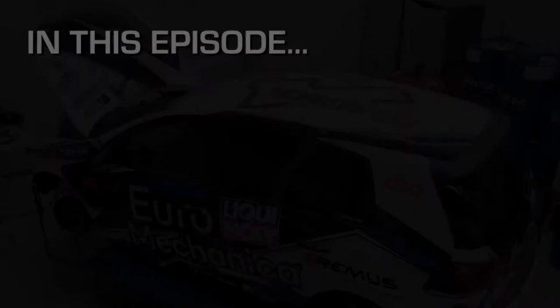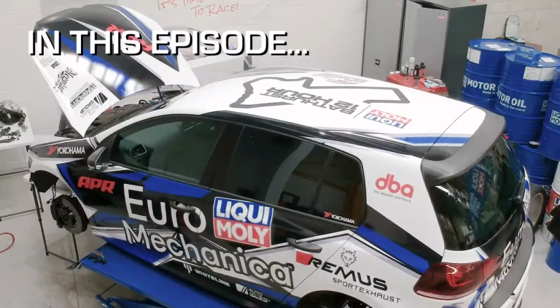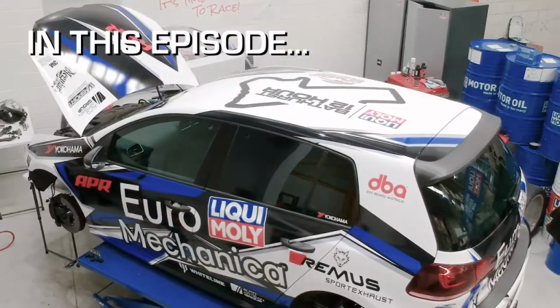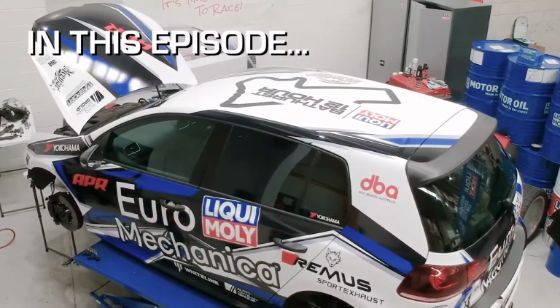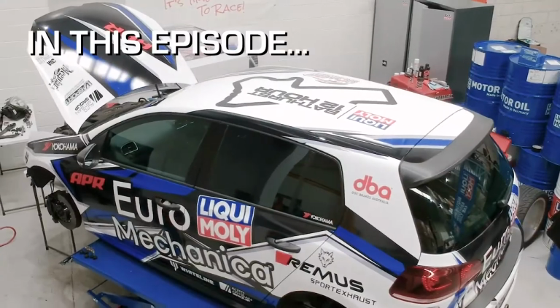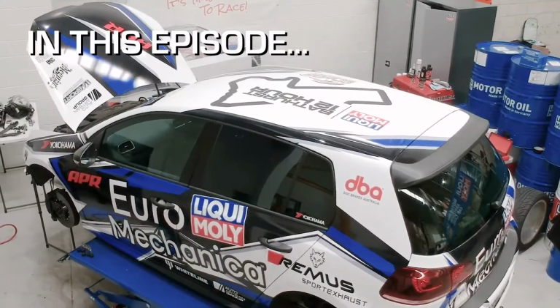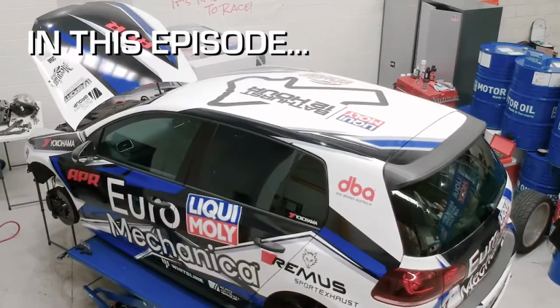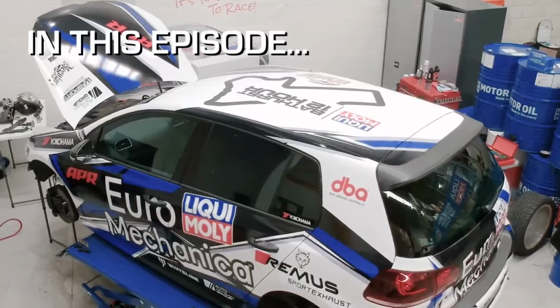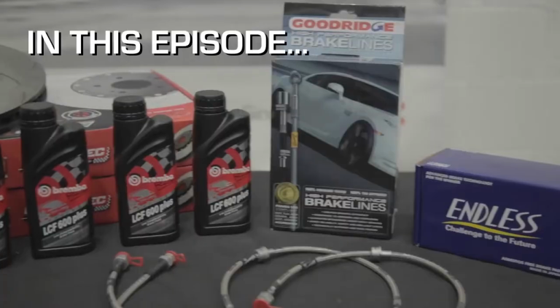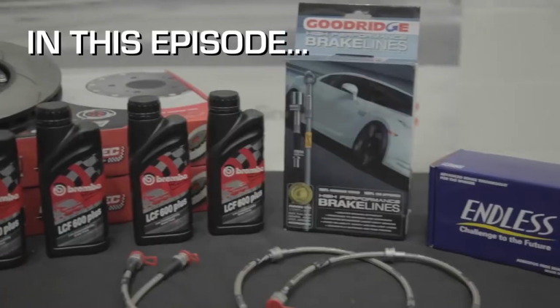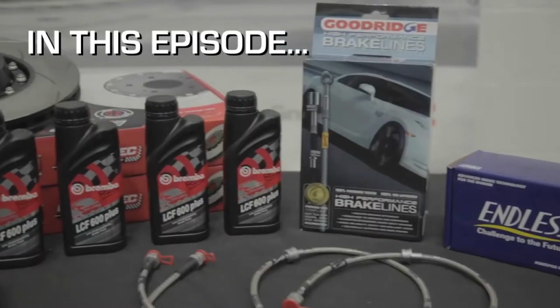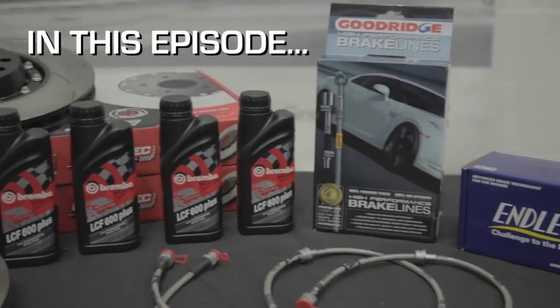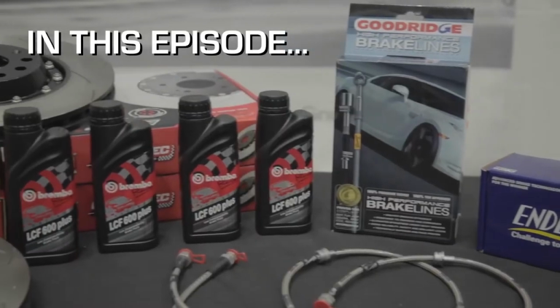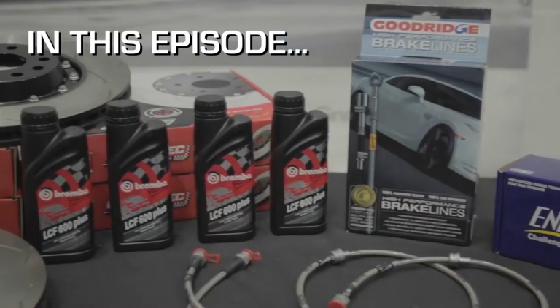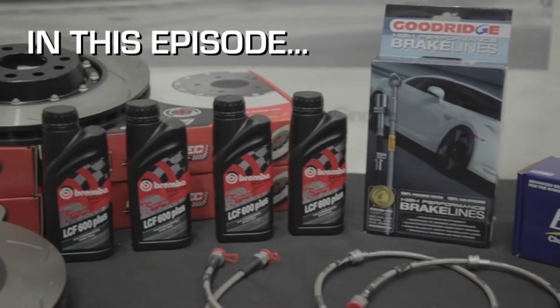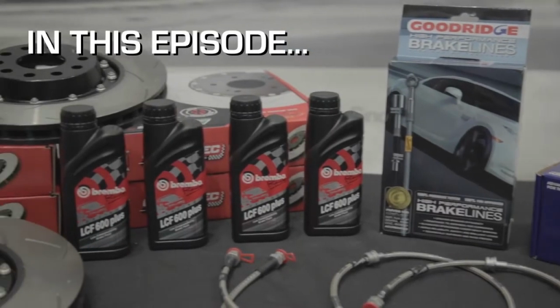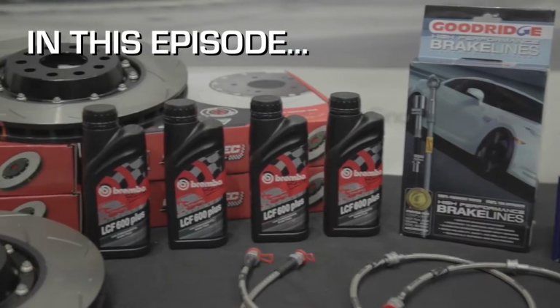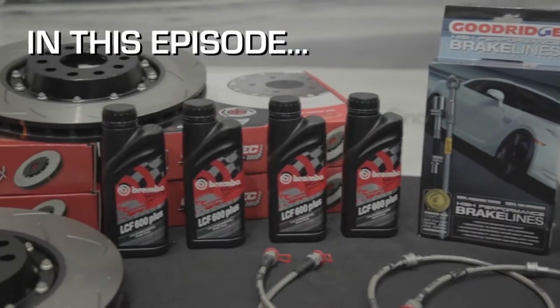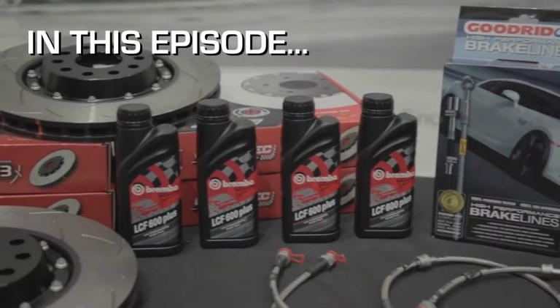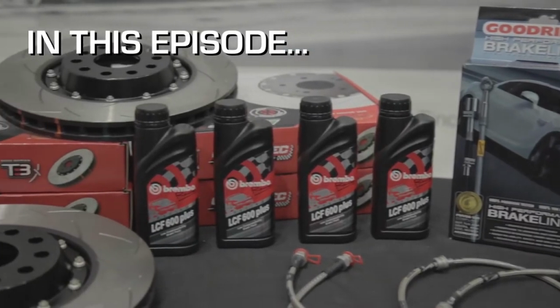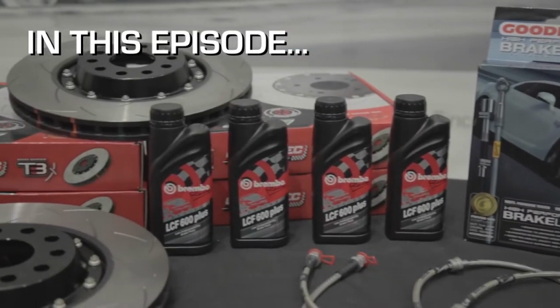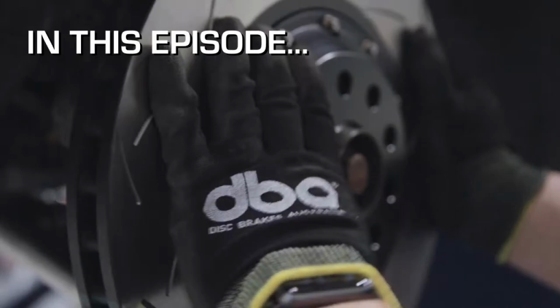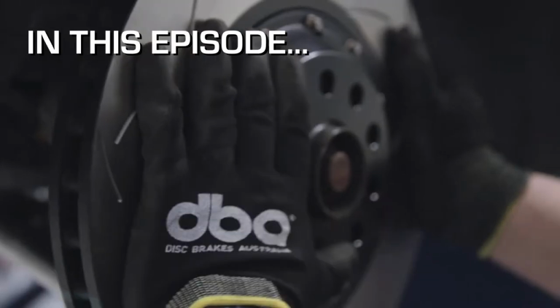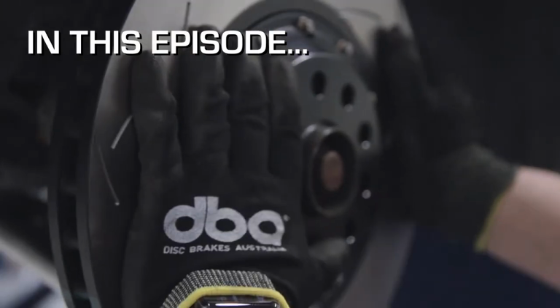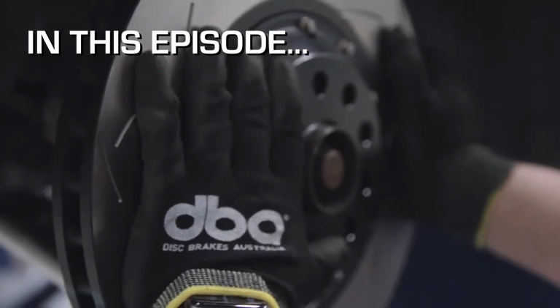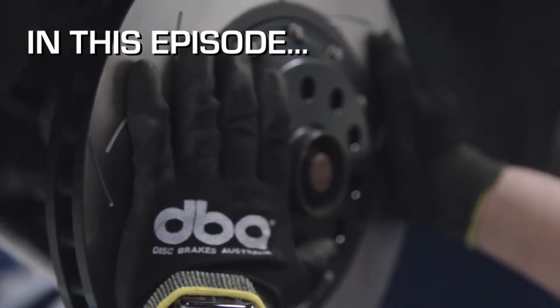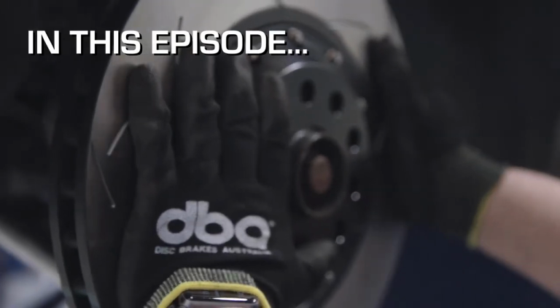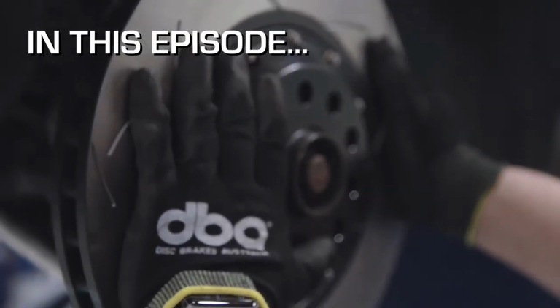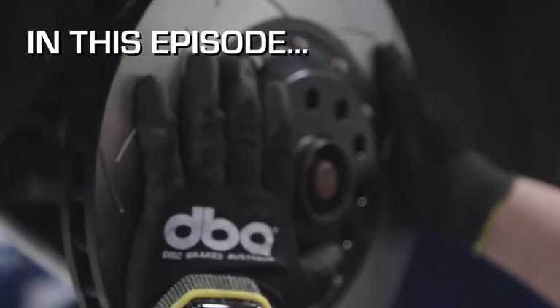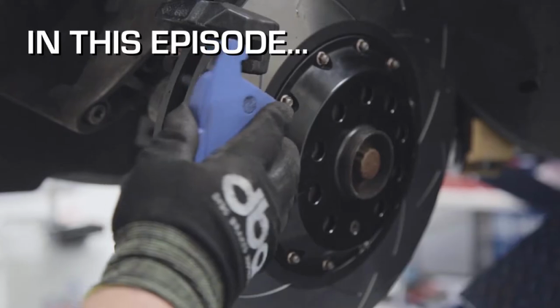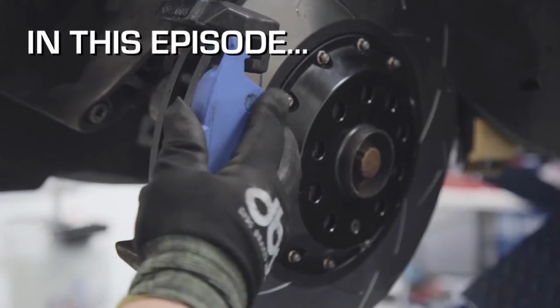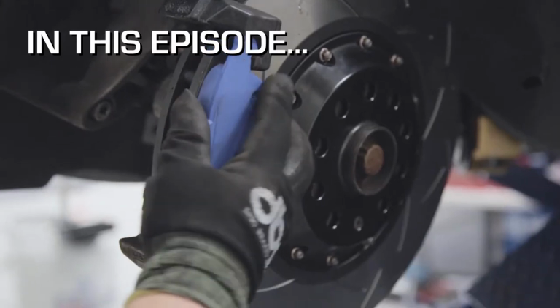In this episode, DBA and V-Sport team up to give the Project Golf R some serious stopping power.